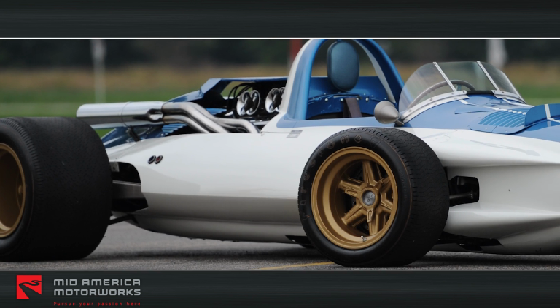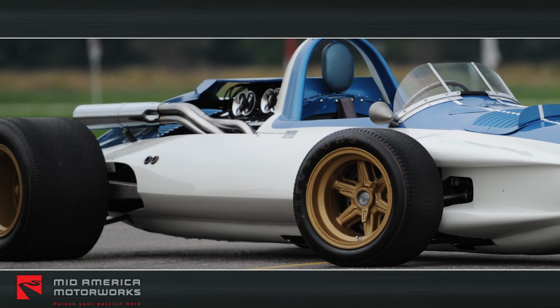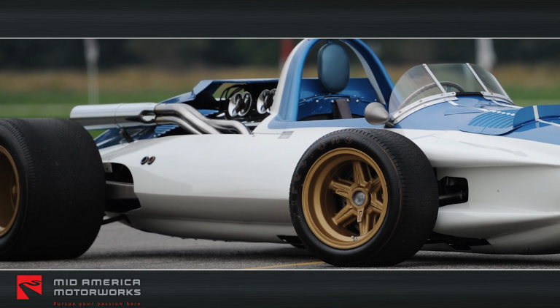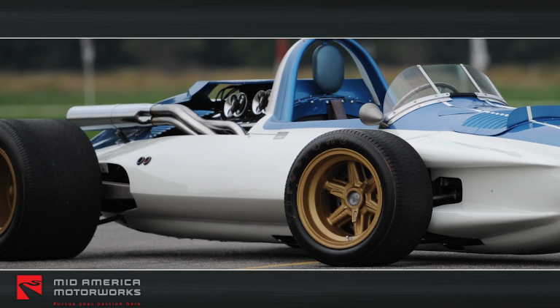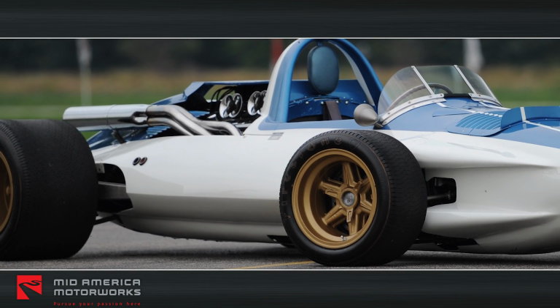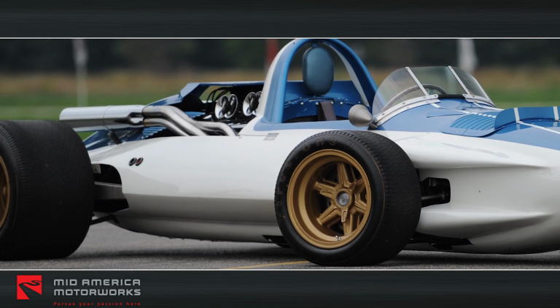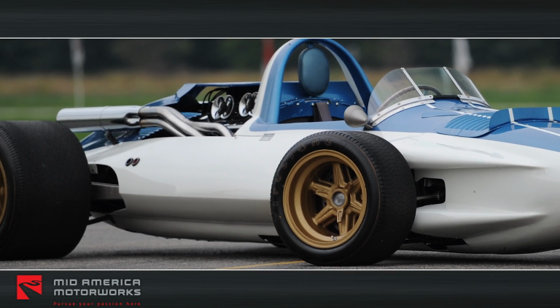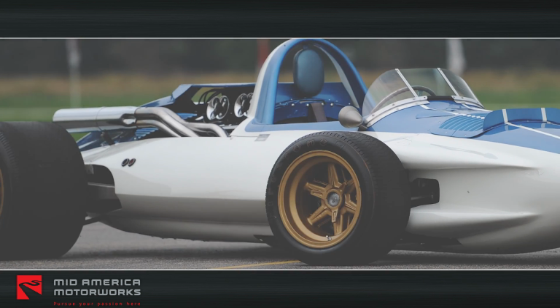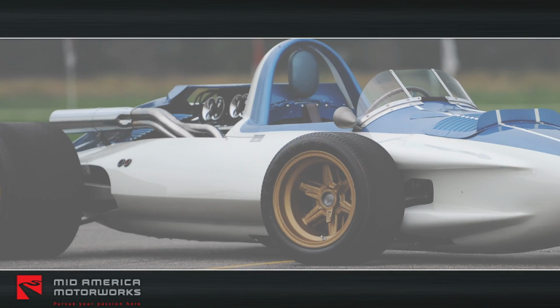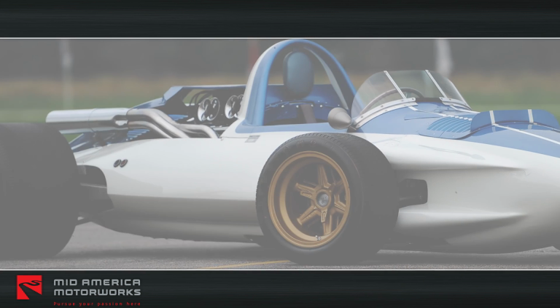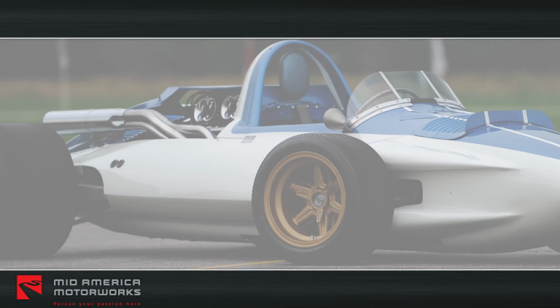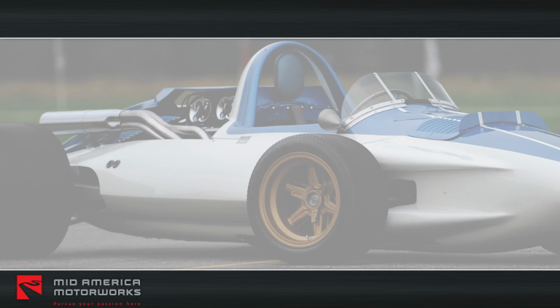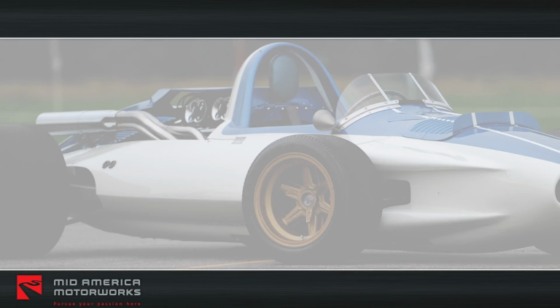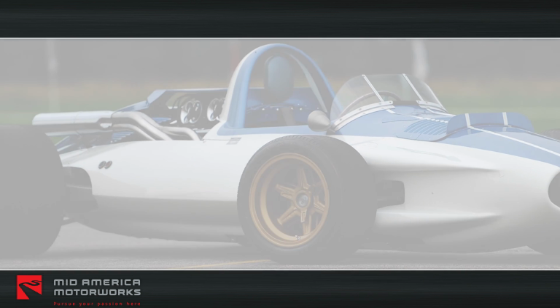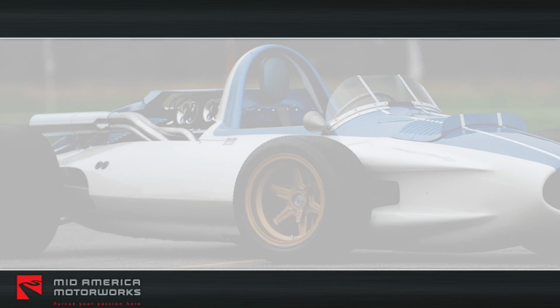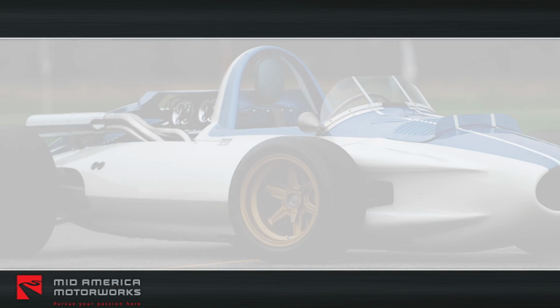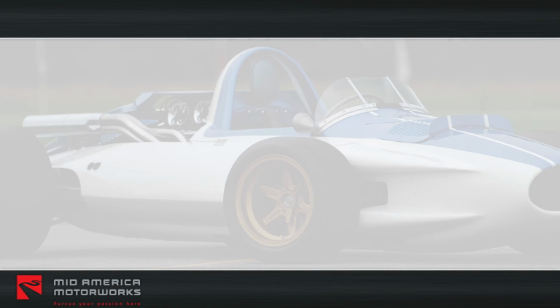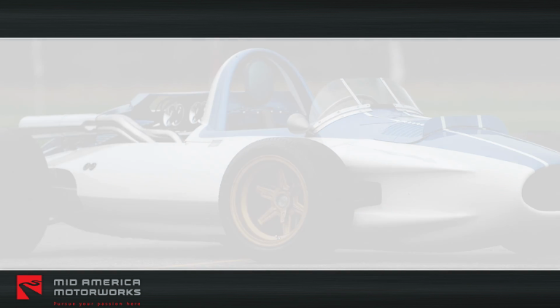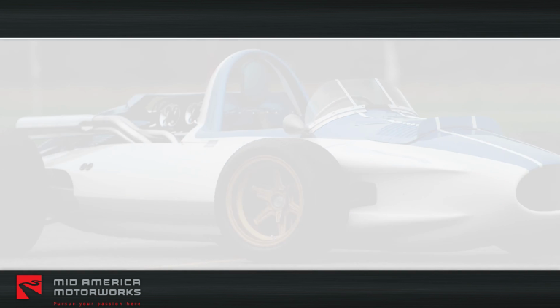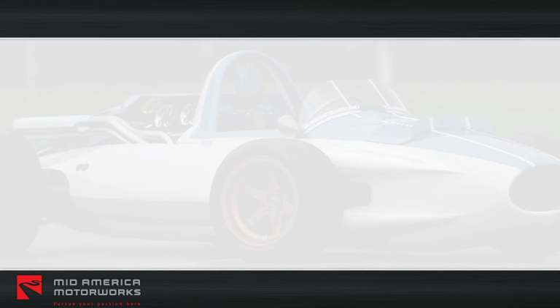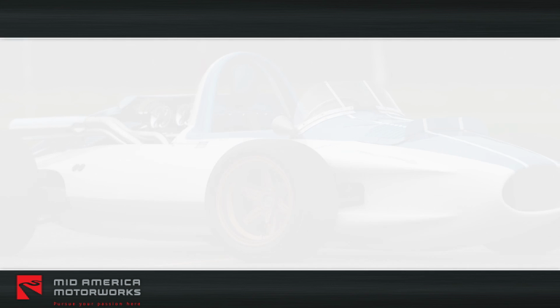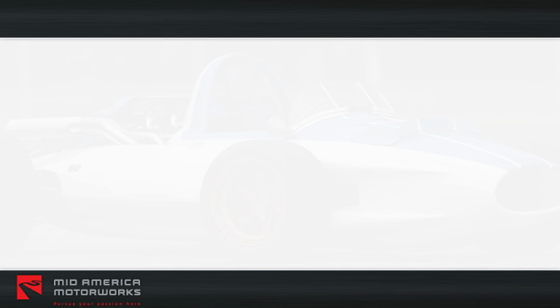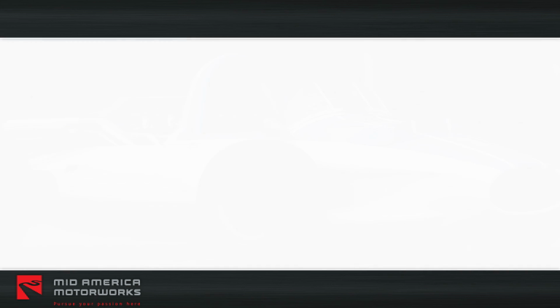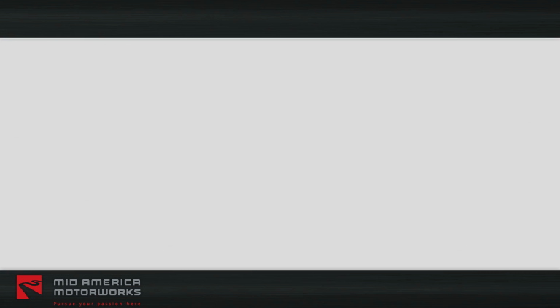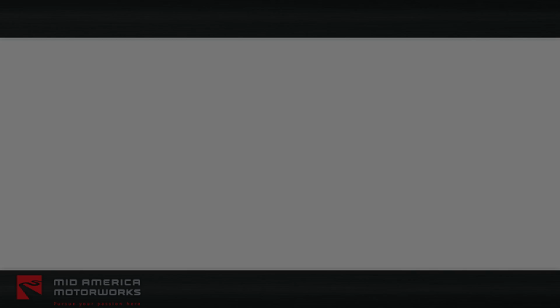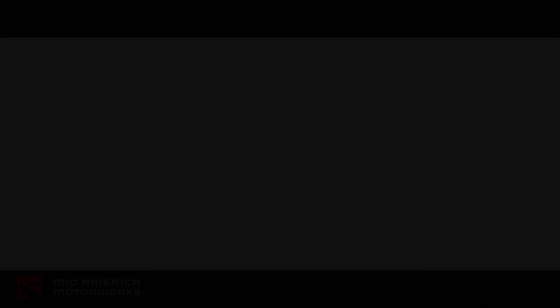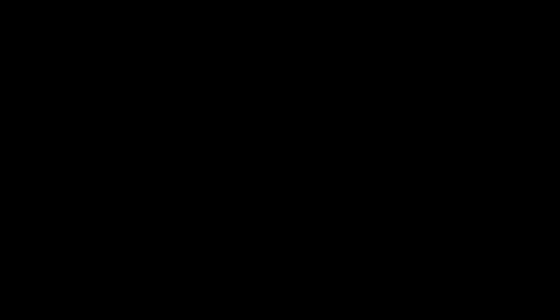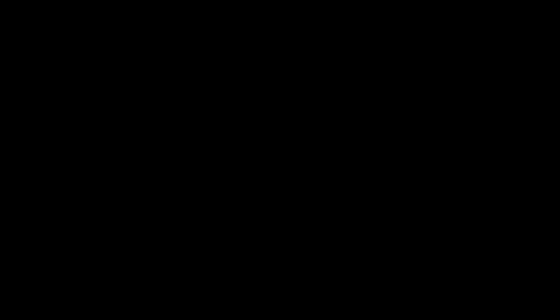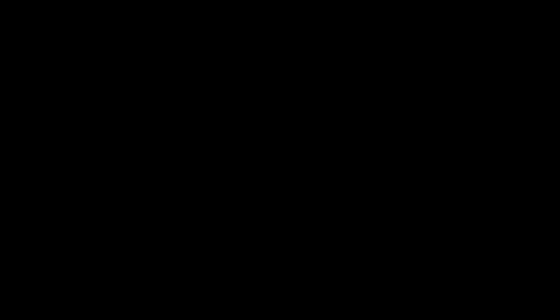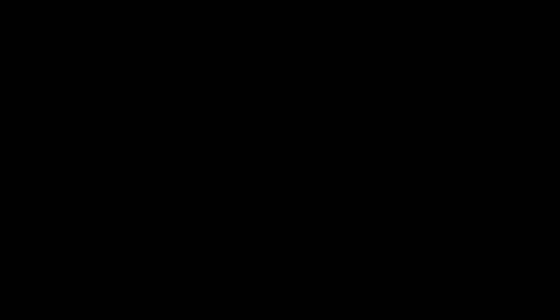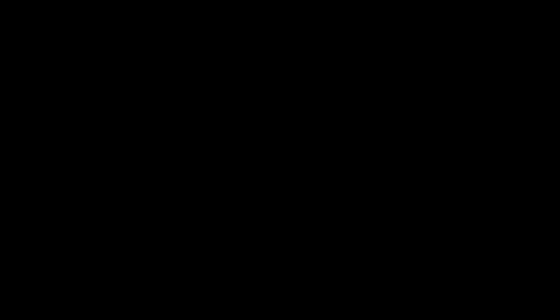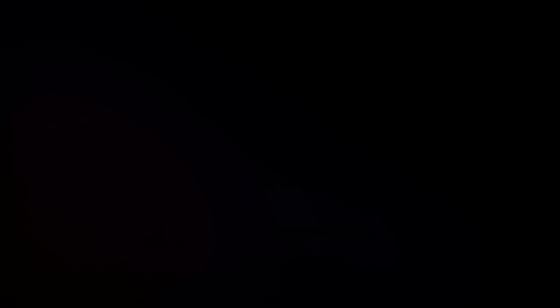Today, the car appears in its second generation form.